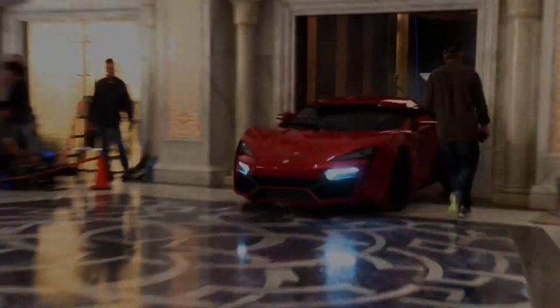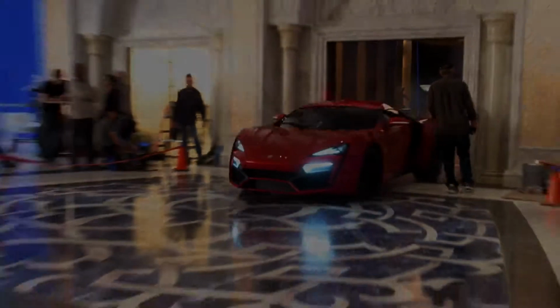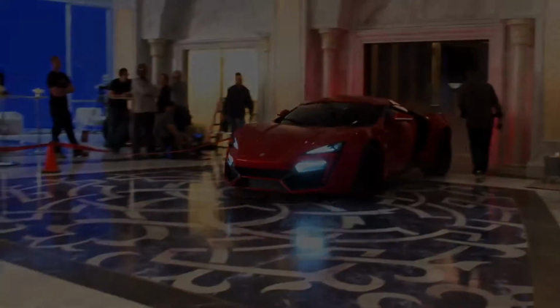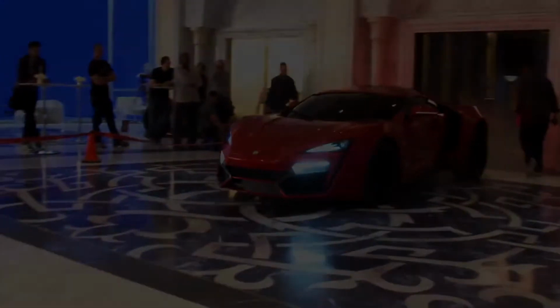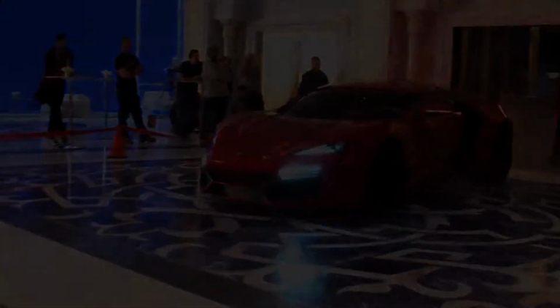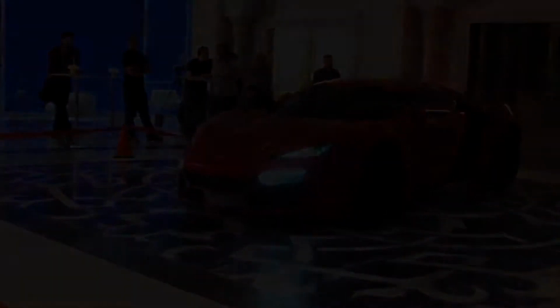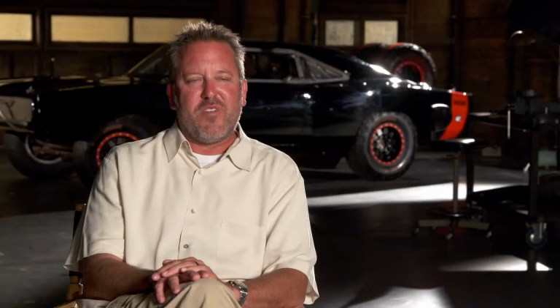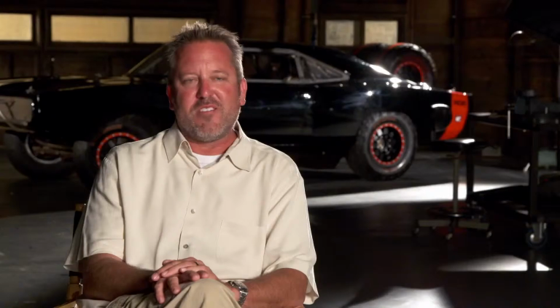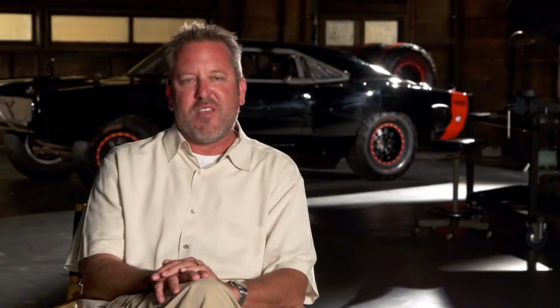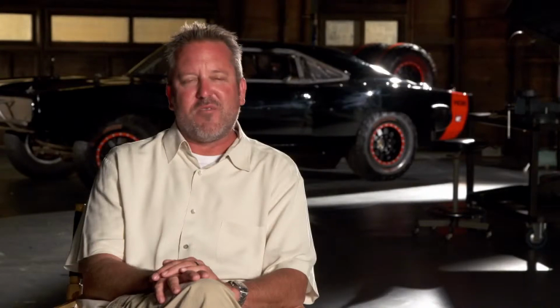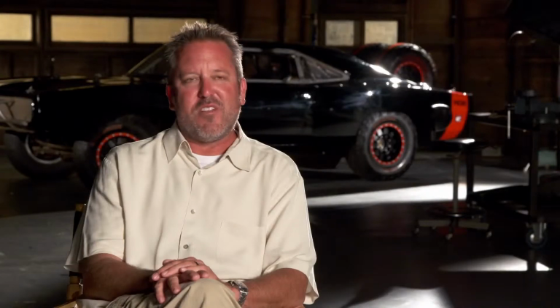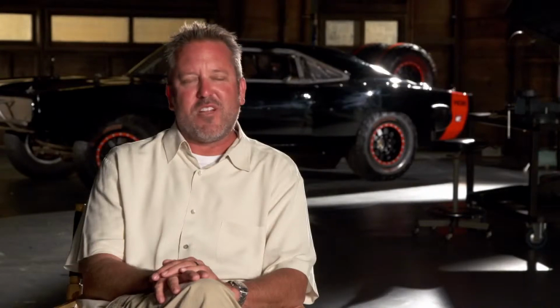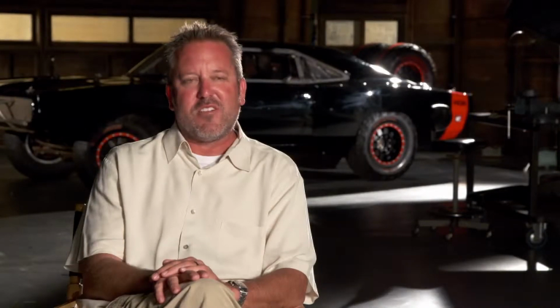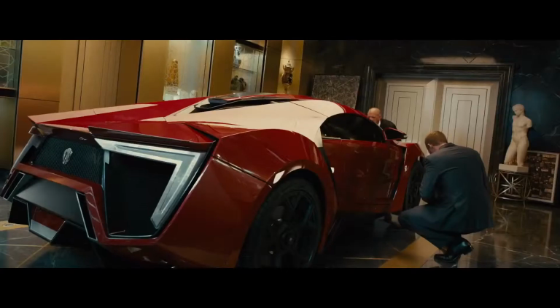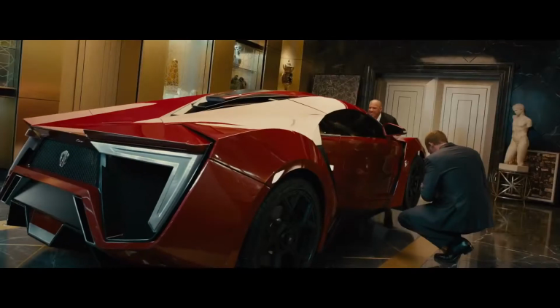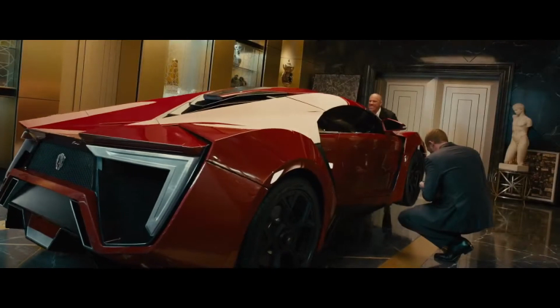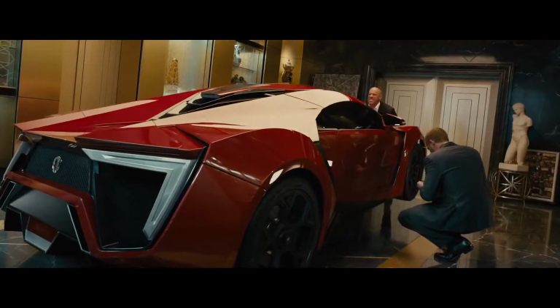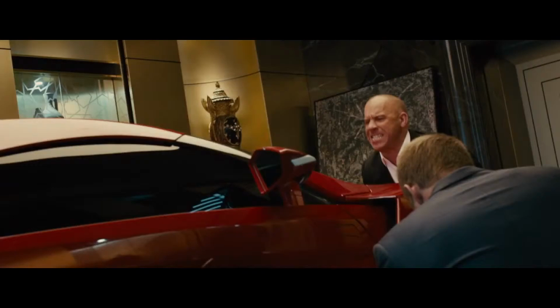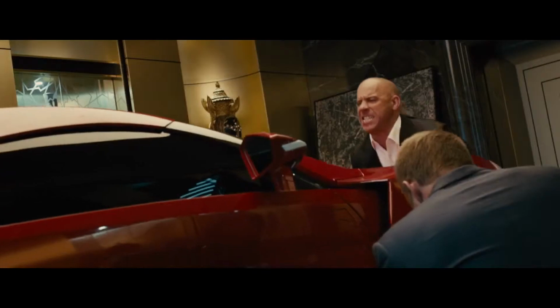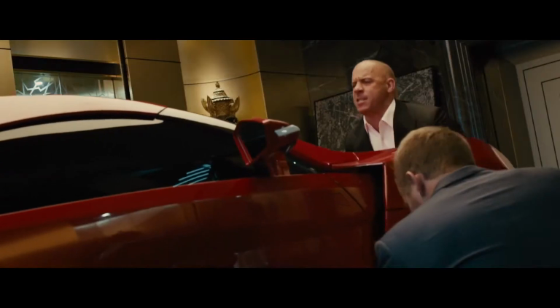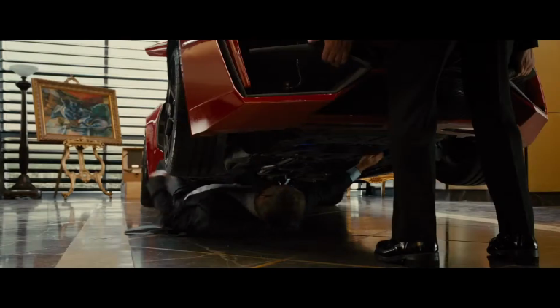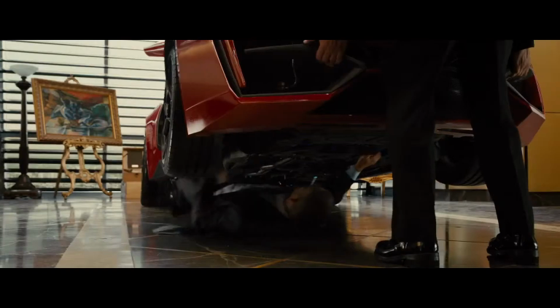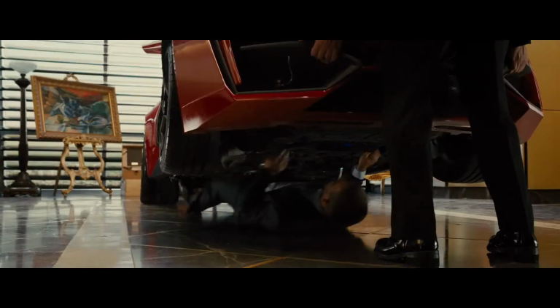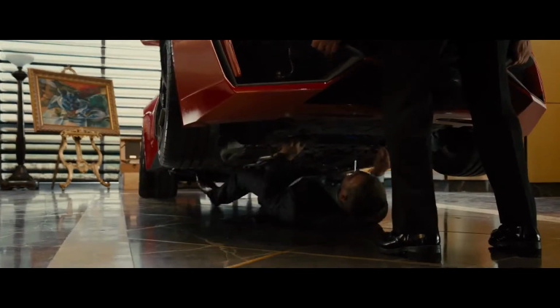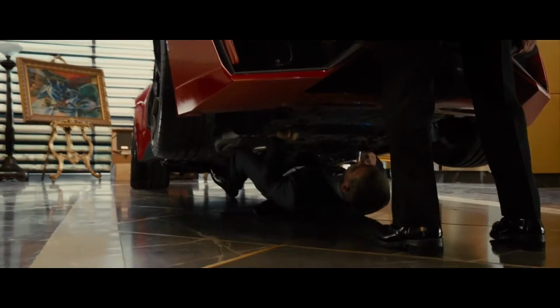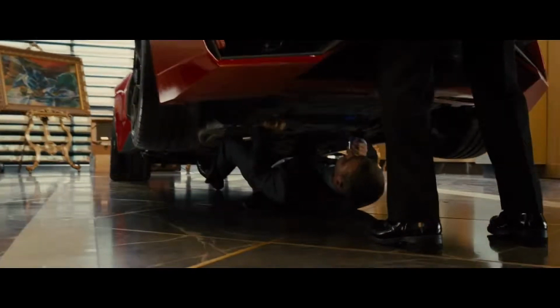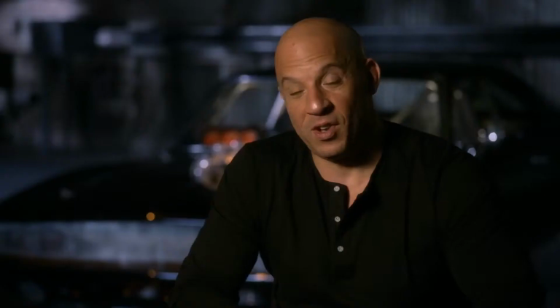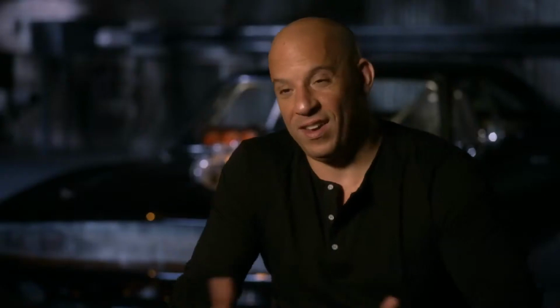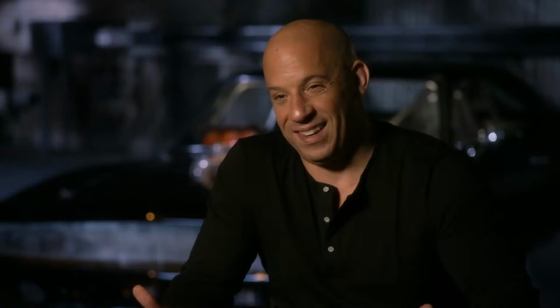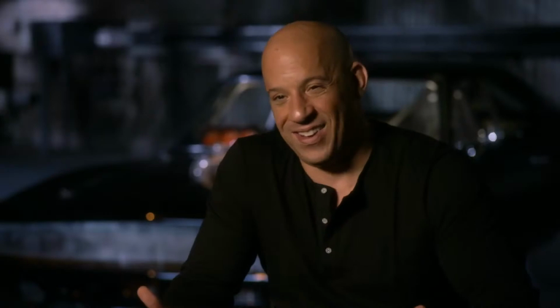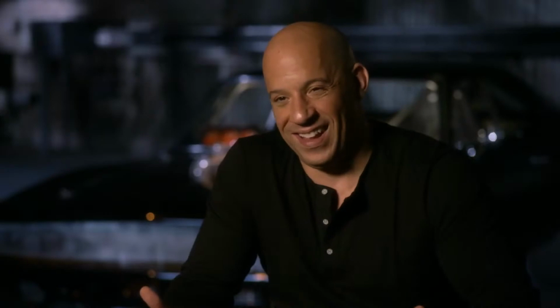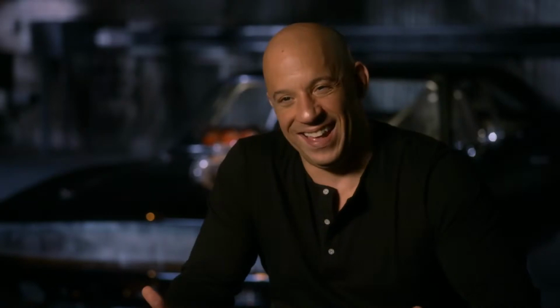It's the most expensive car that we've ever used in the Fast and Furious franchise. This is the first film that Dom has driven a car like that.